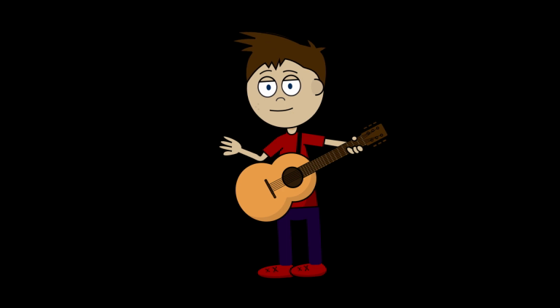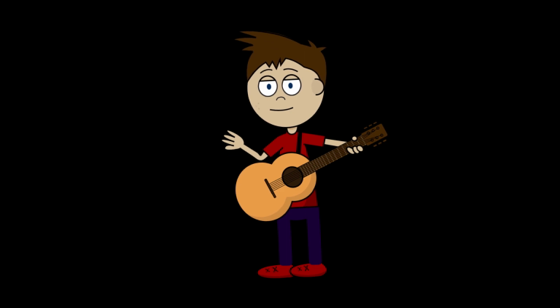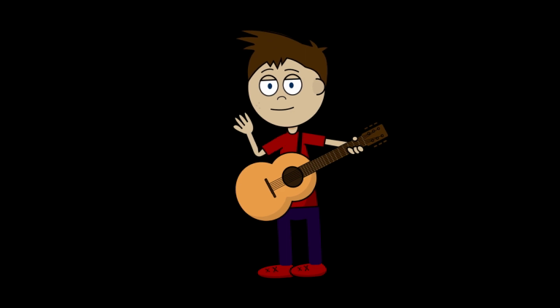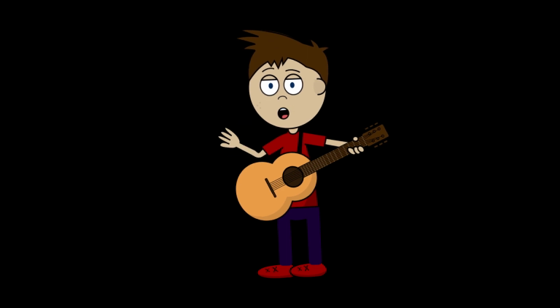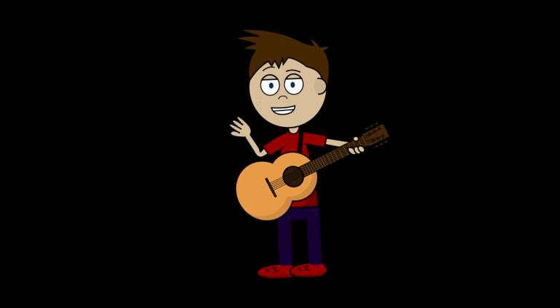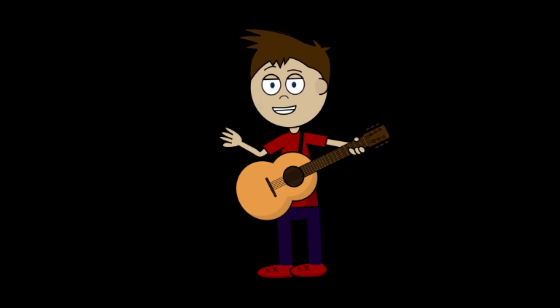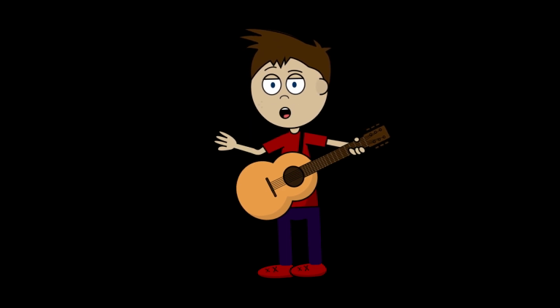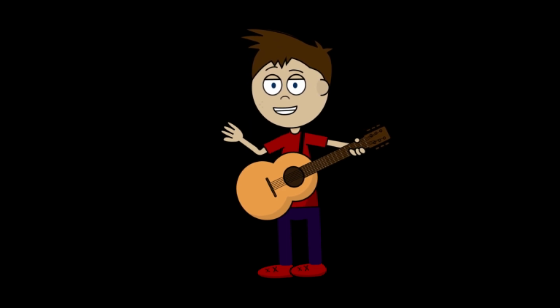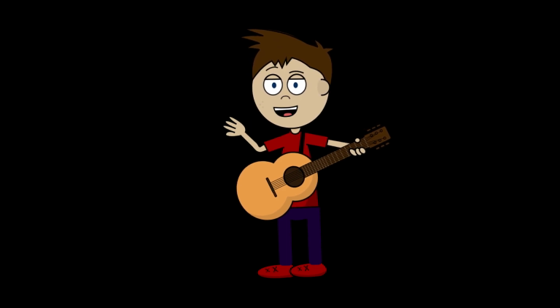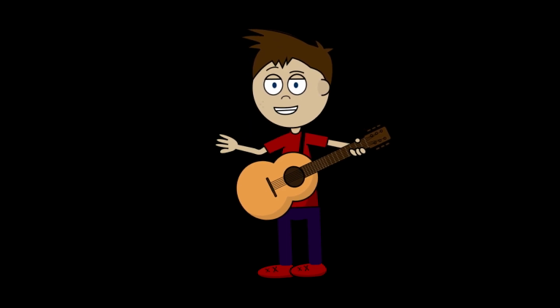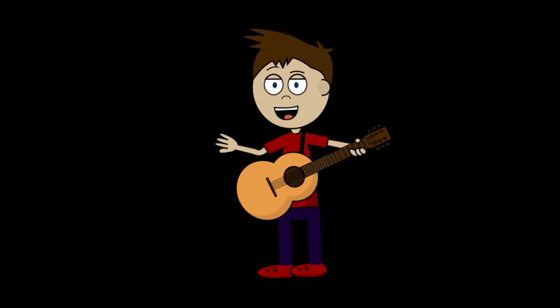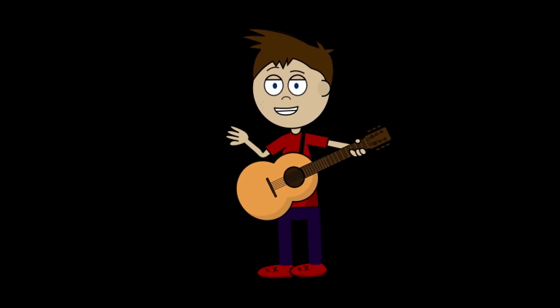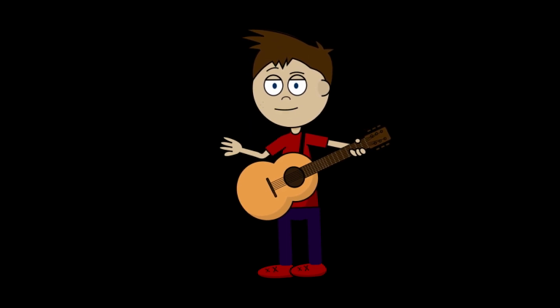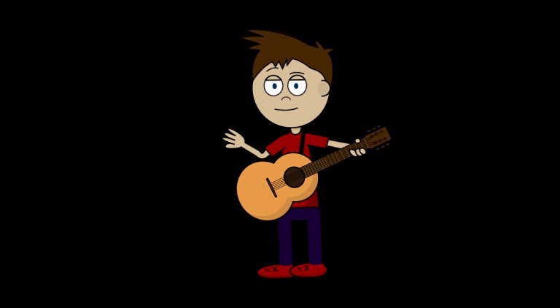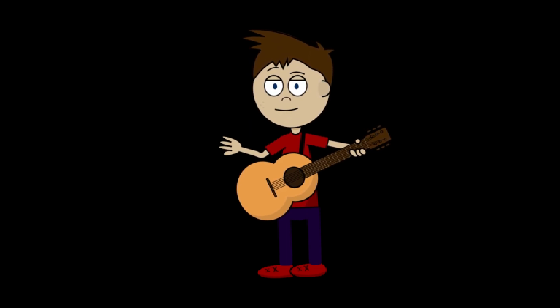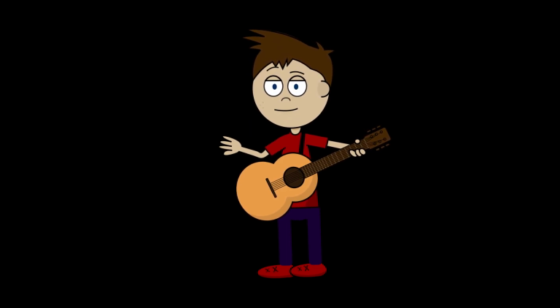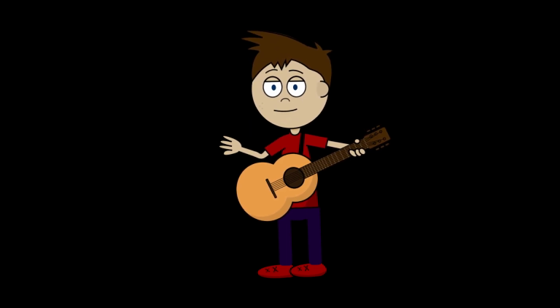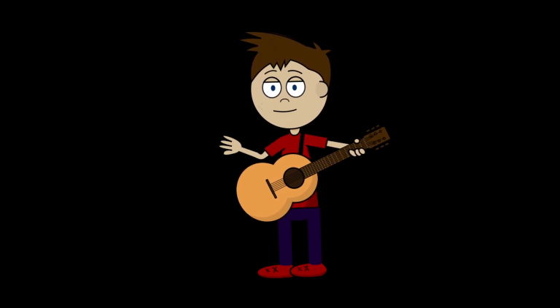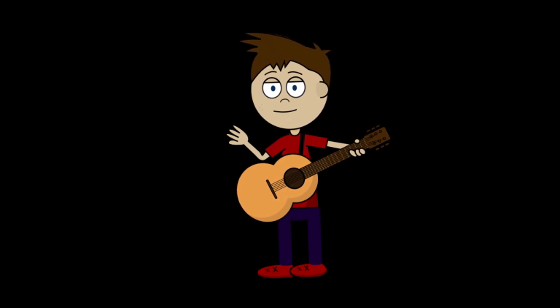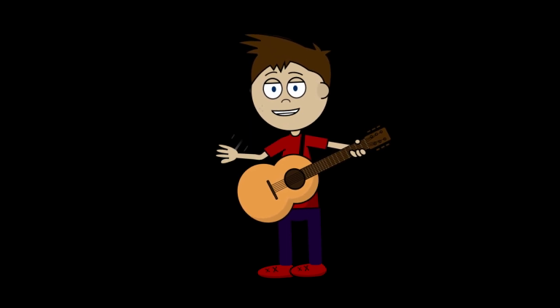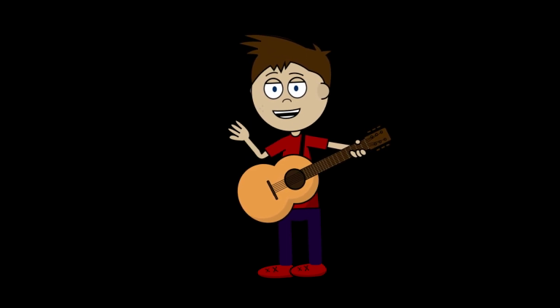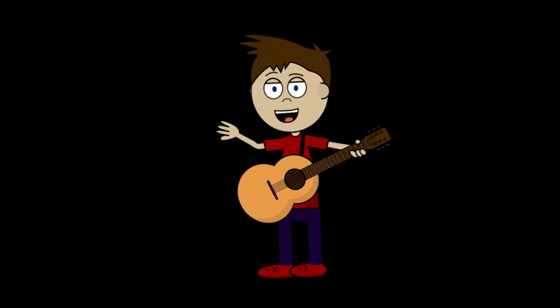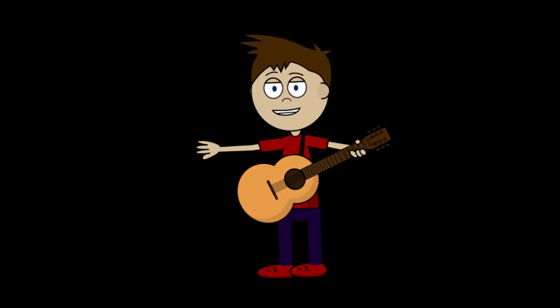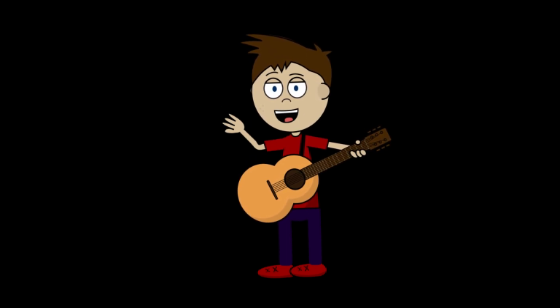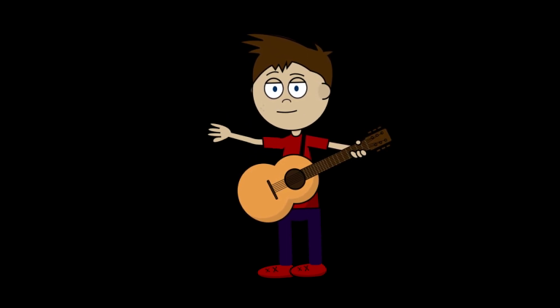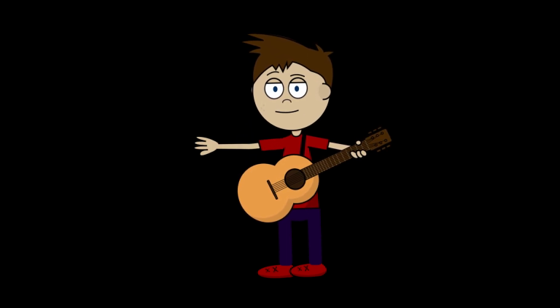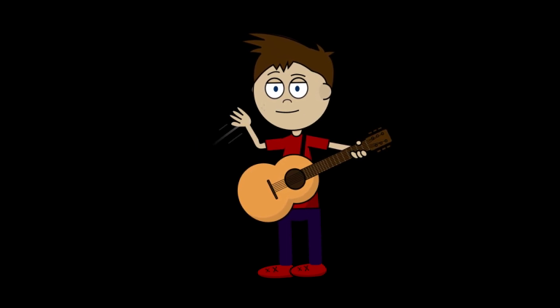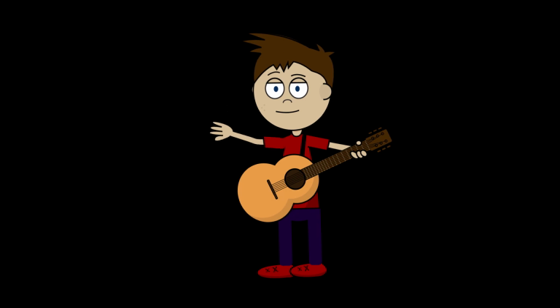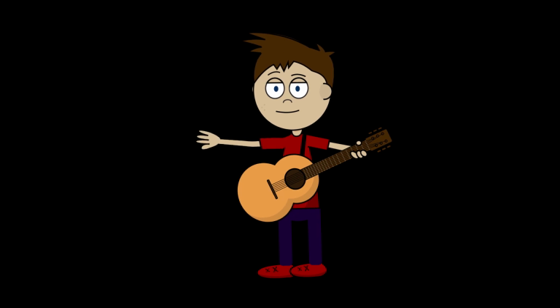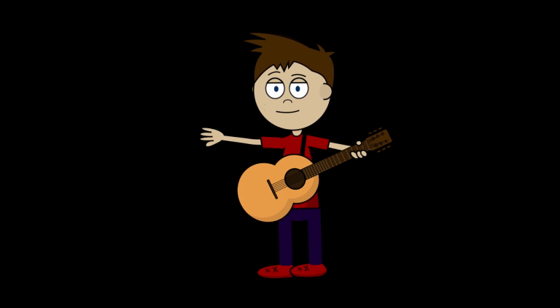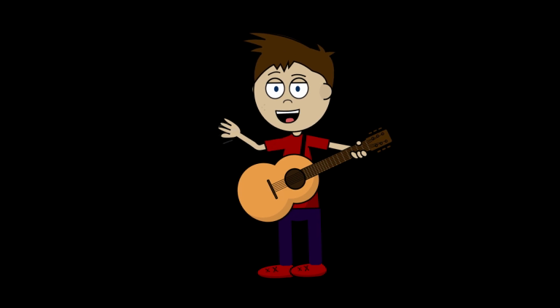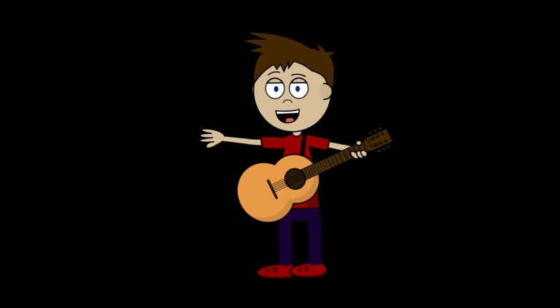Thanks once again for watching — we'll see you next time, bye!